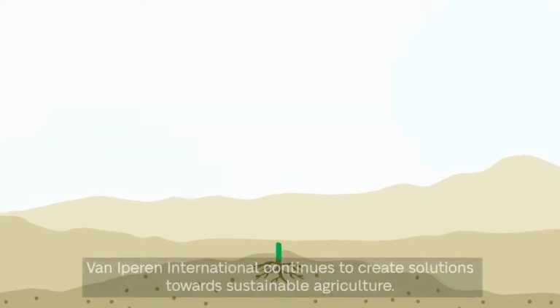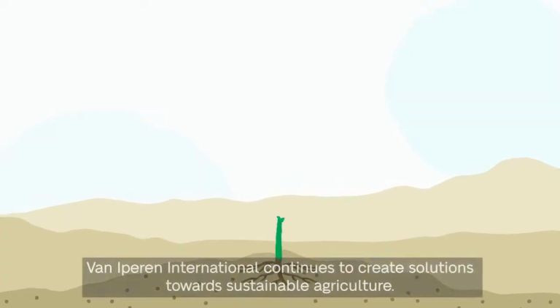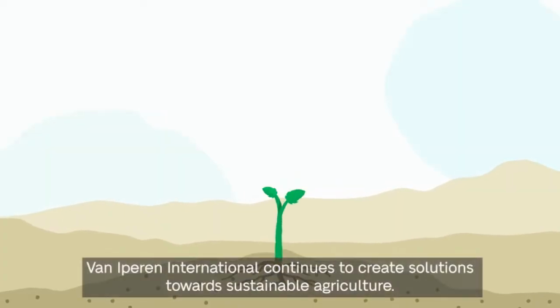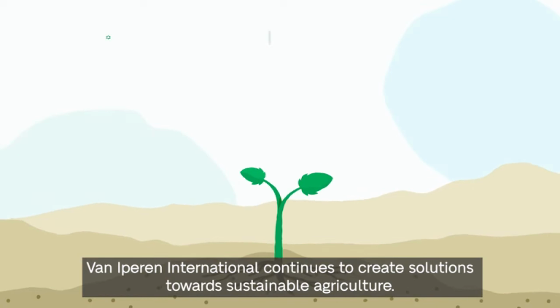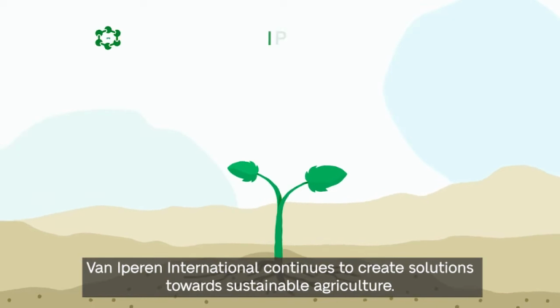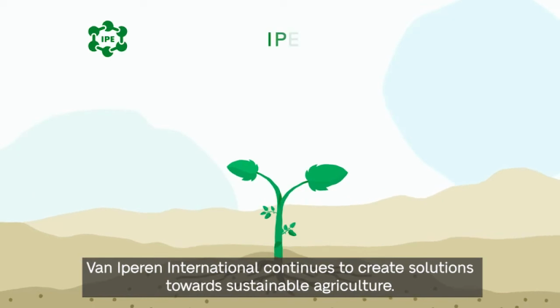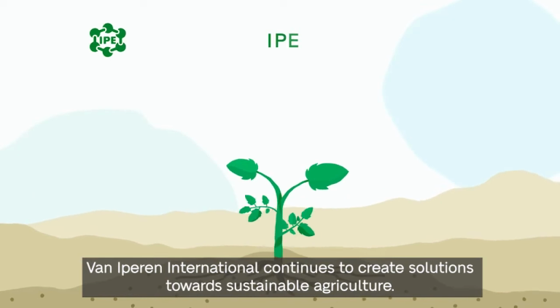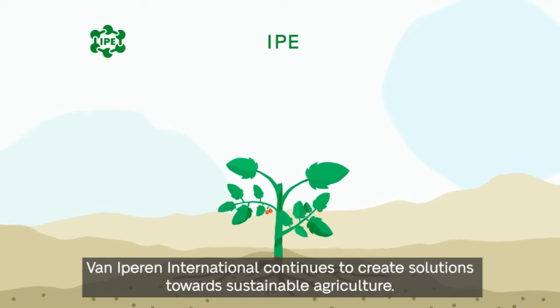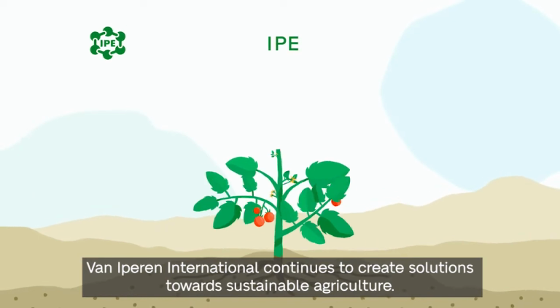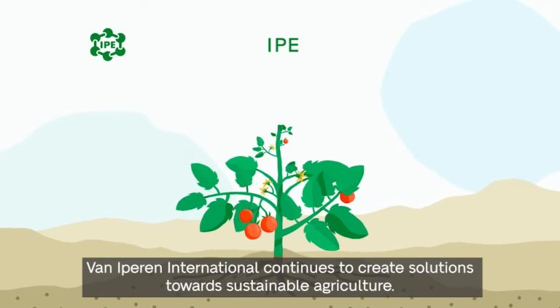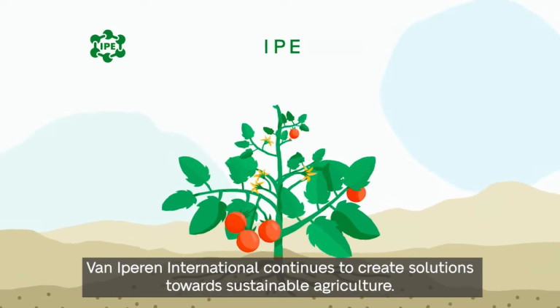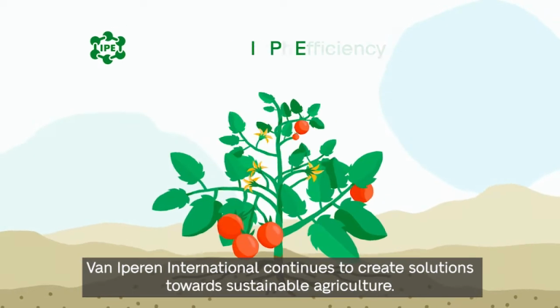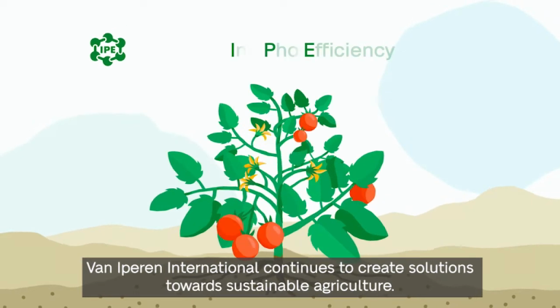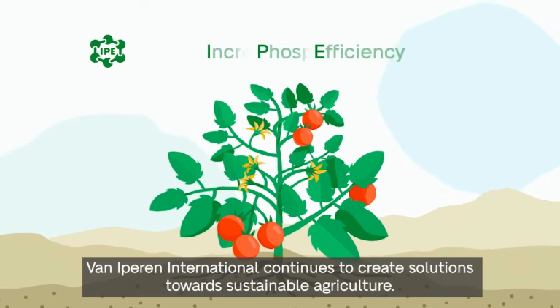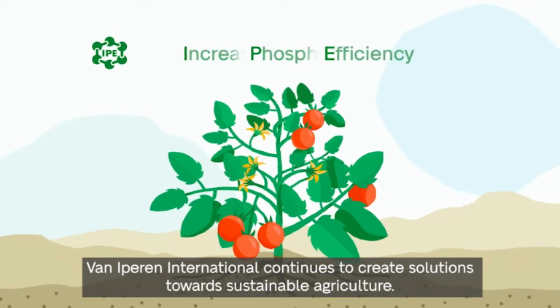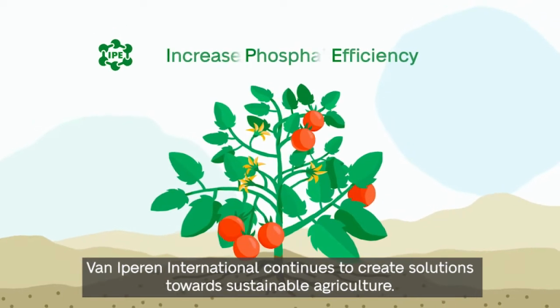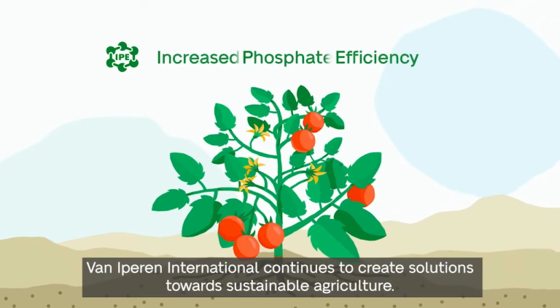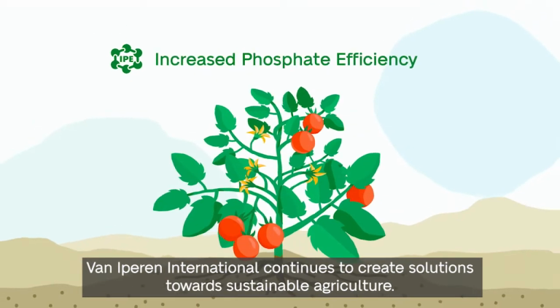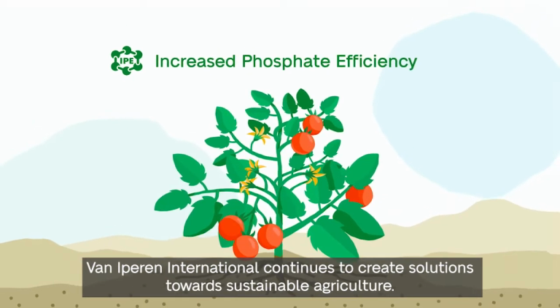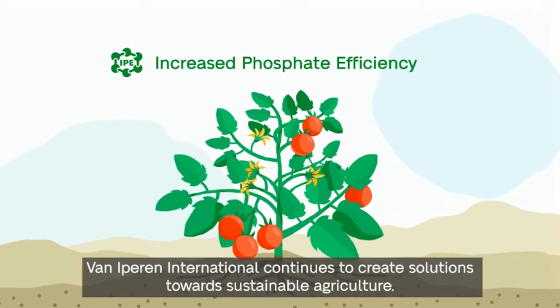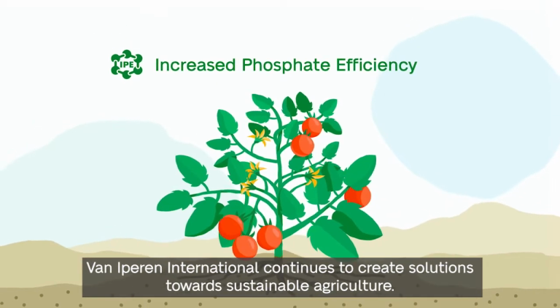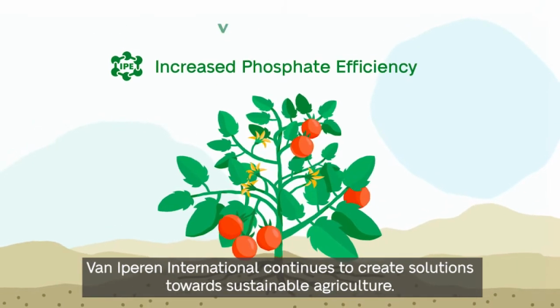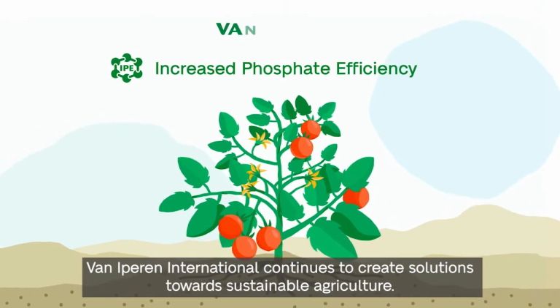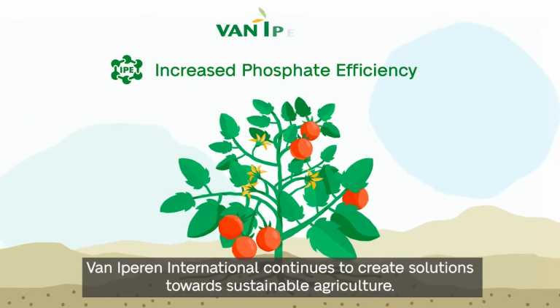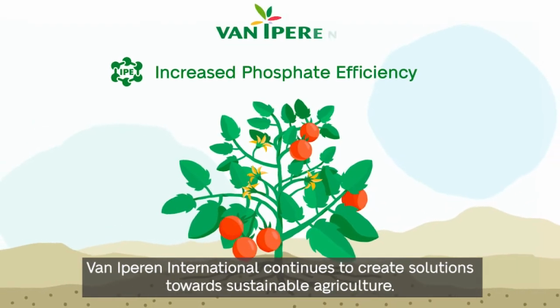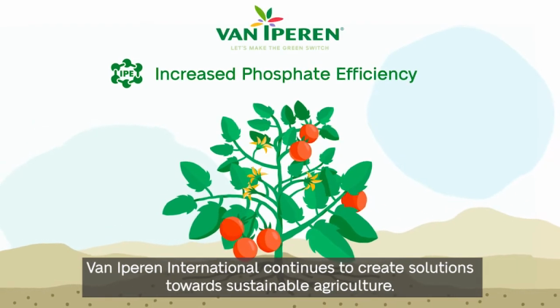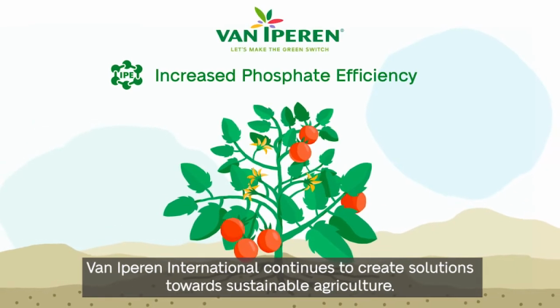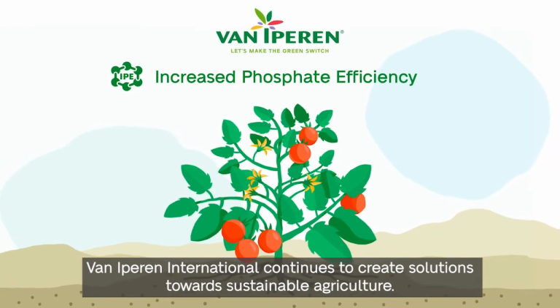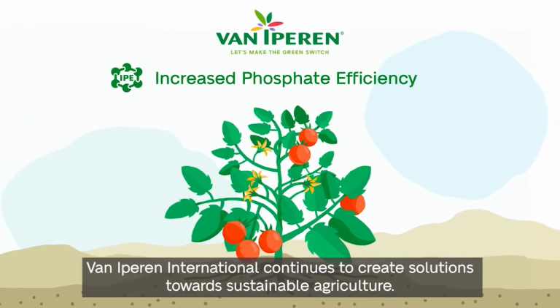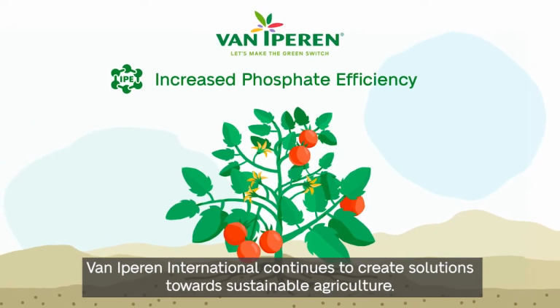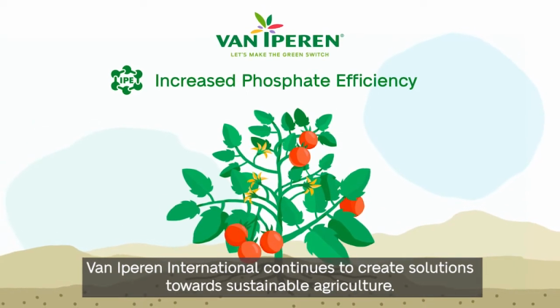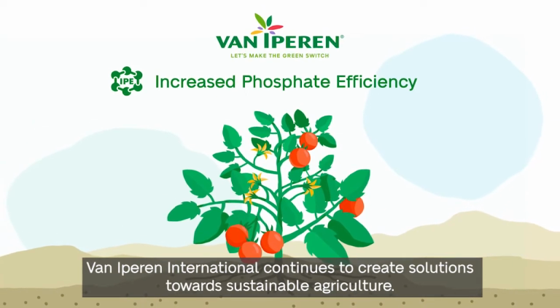Phoneperen International continues to create solutions towards sustainable agriculture.